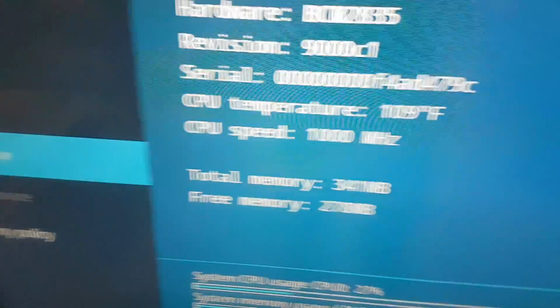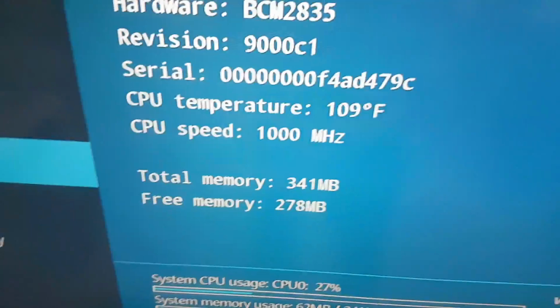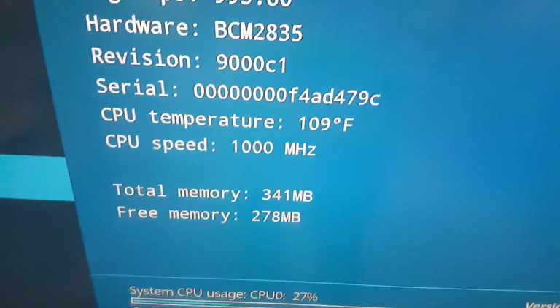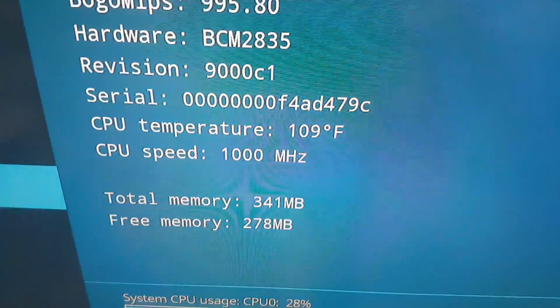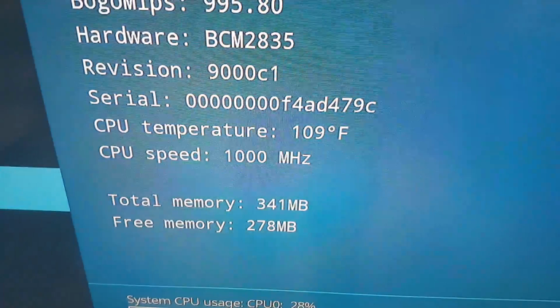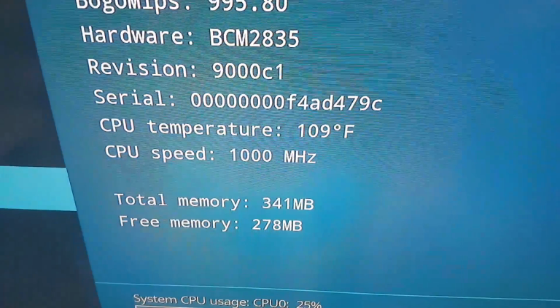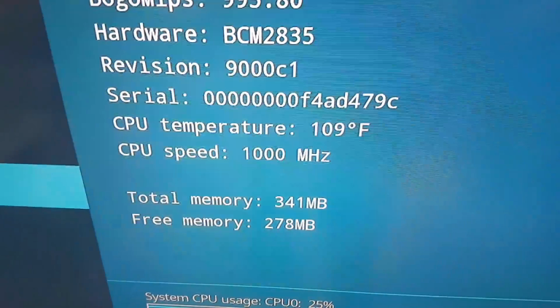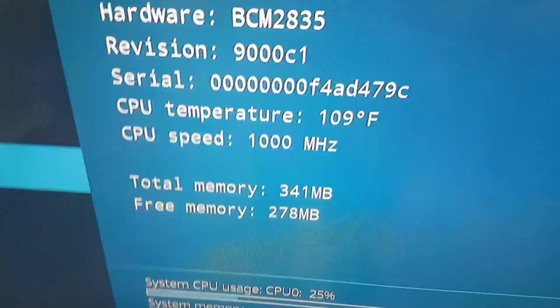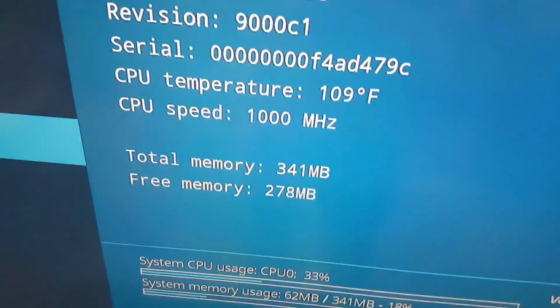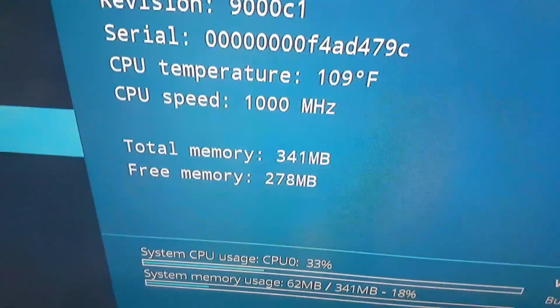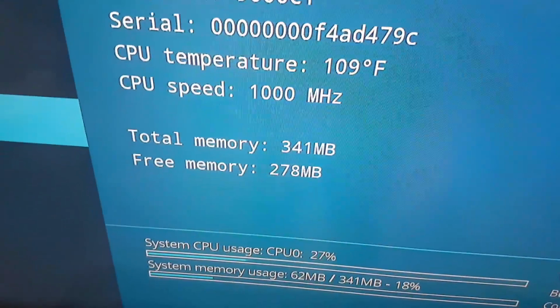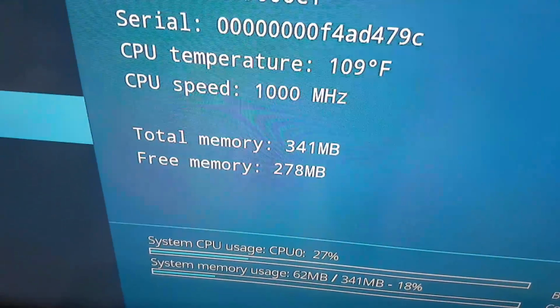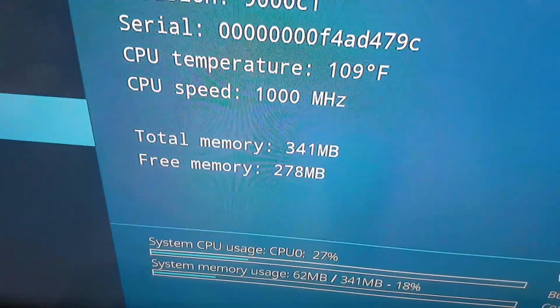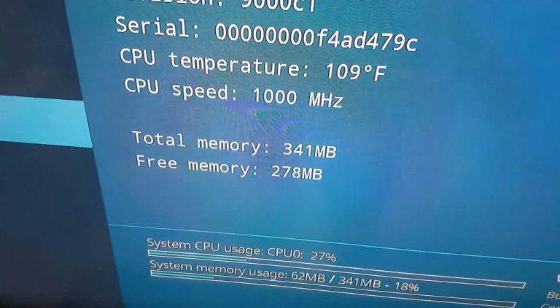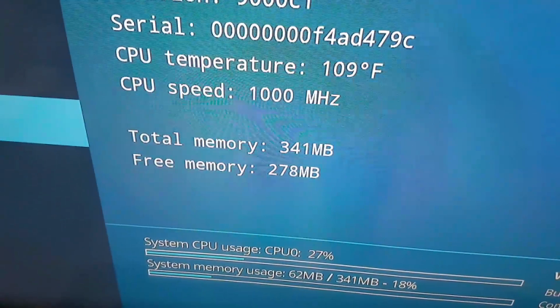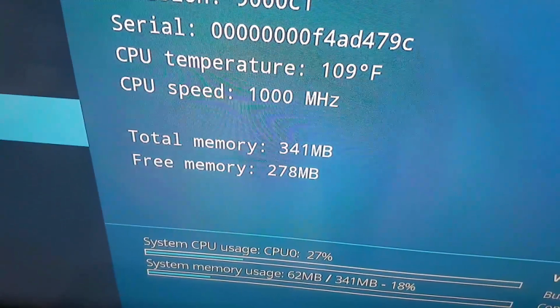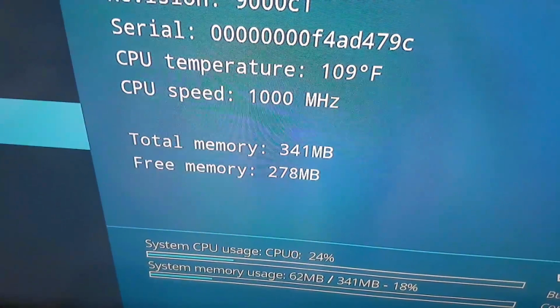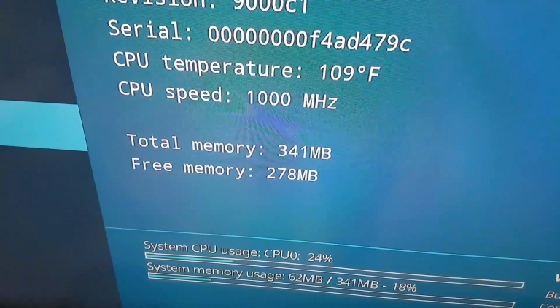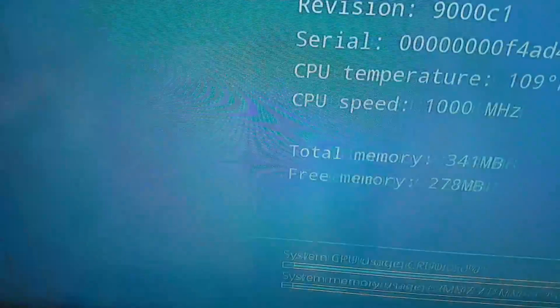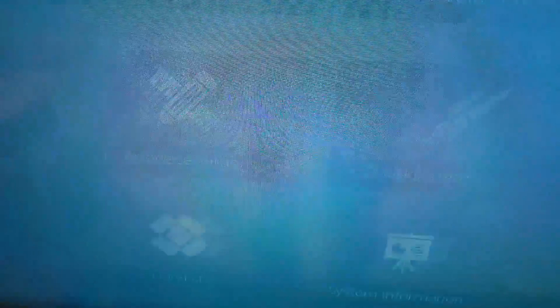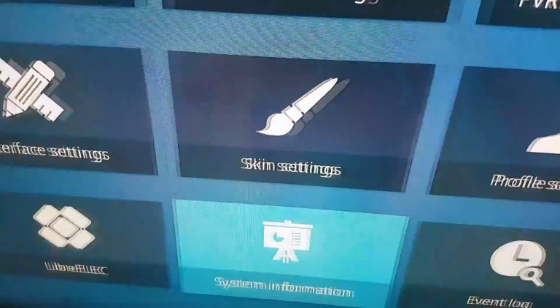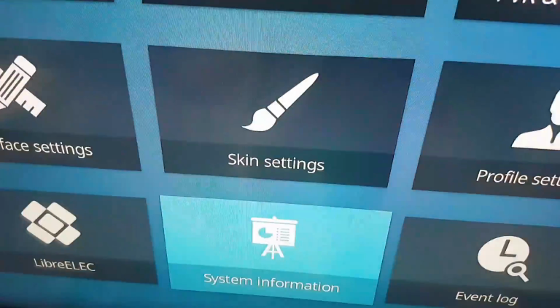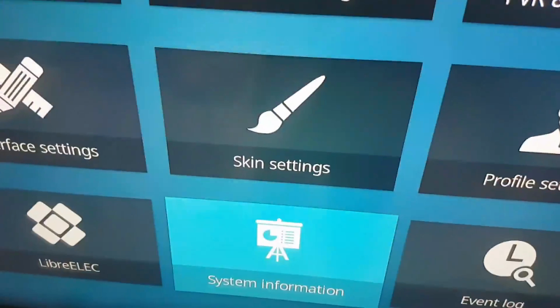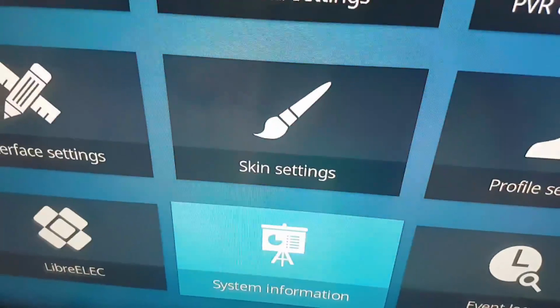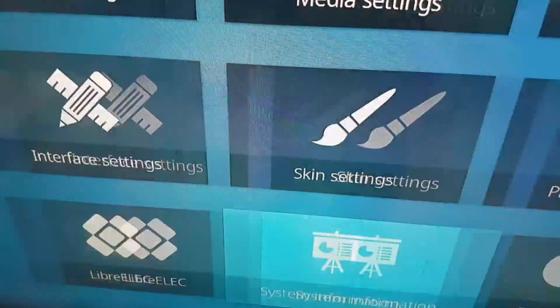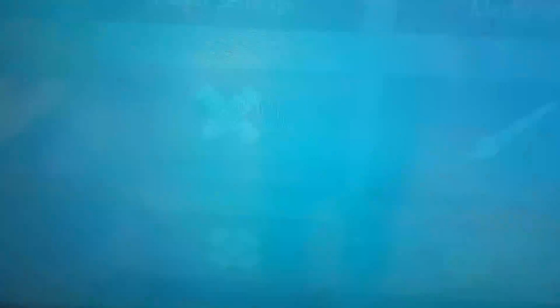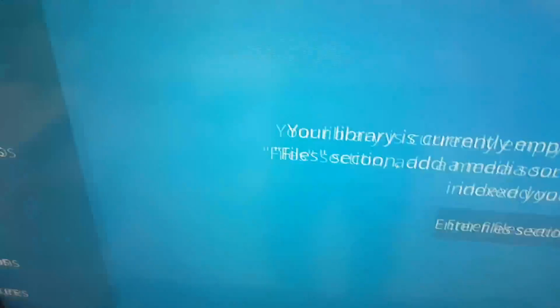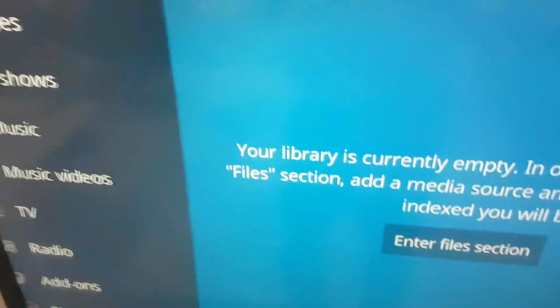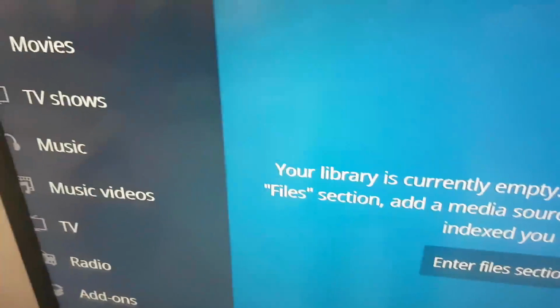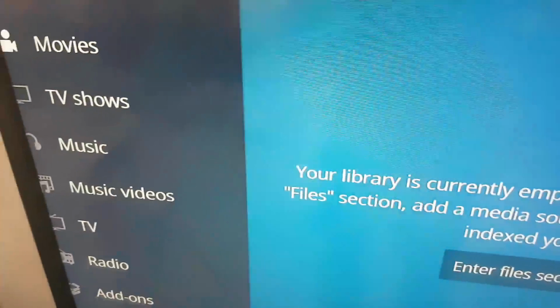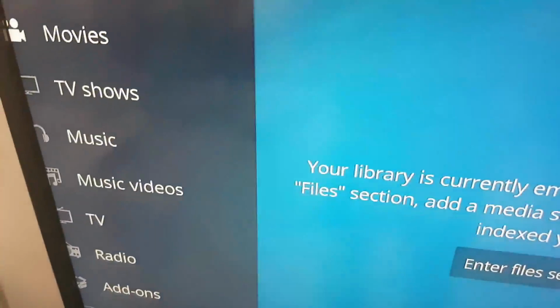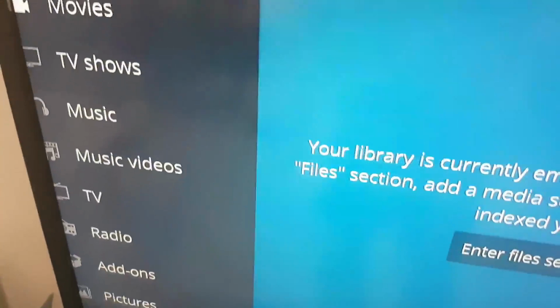Now let's see it do something. Let's play a video.